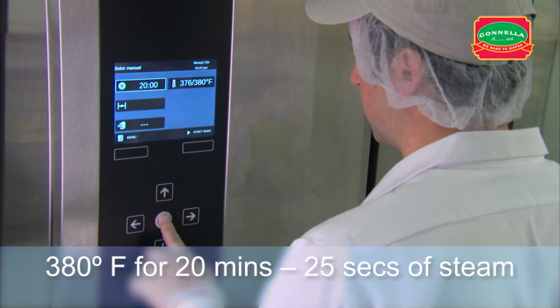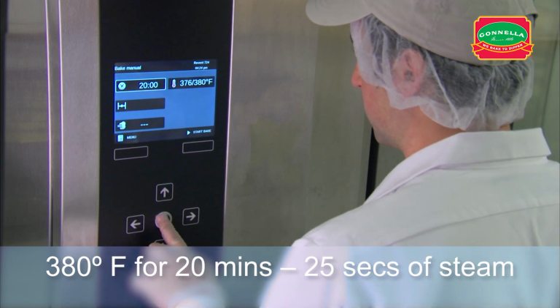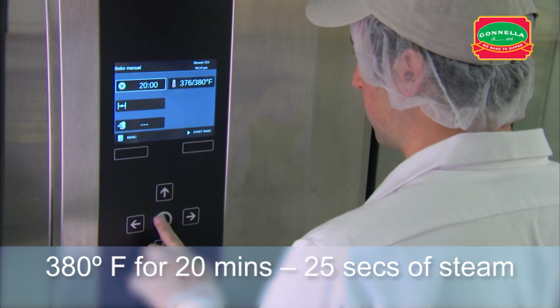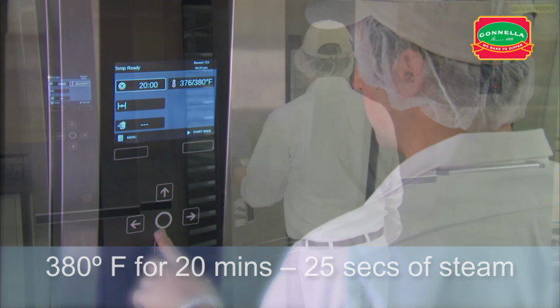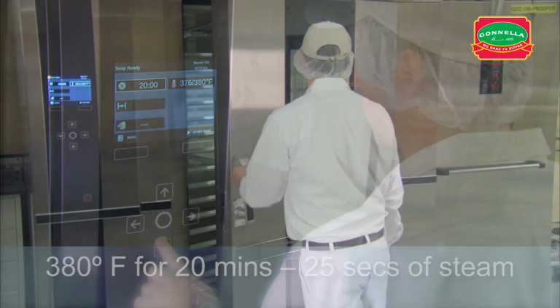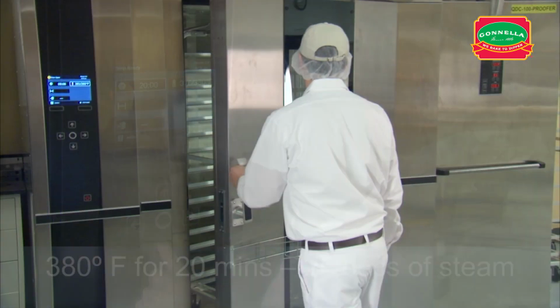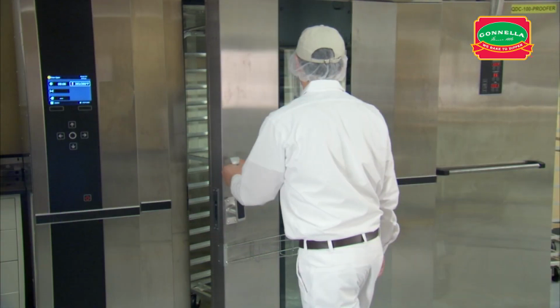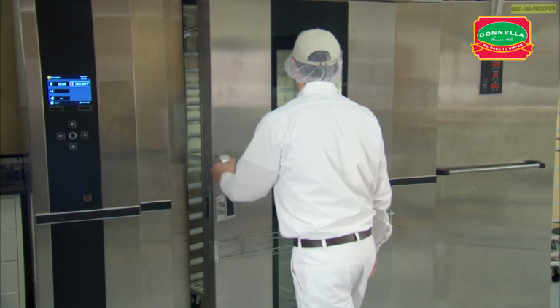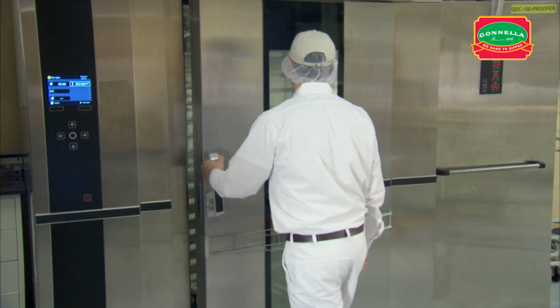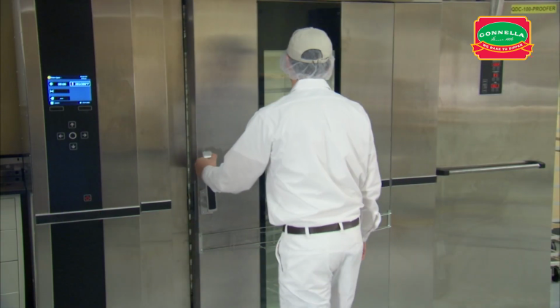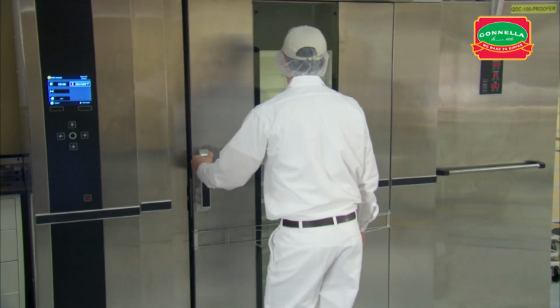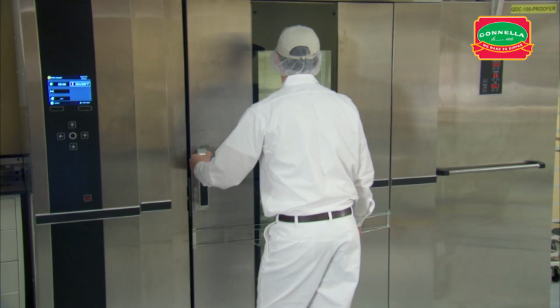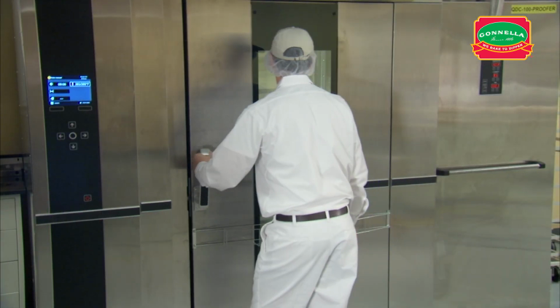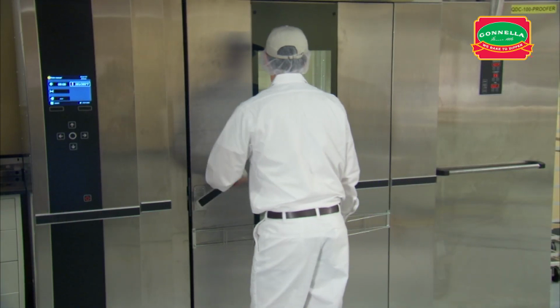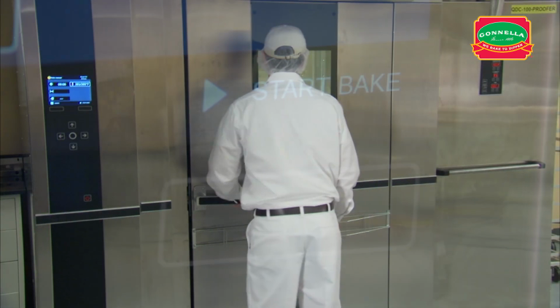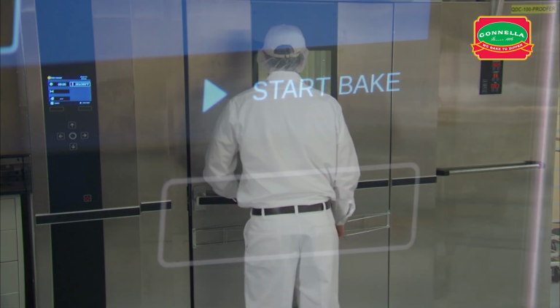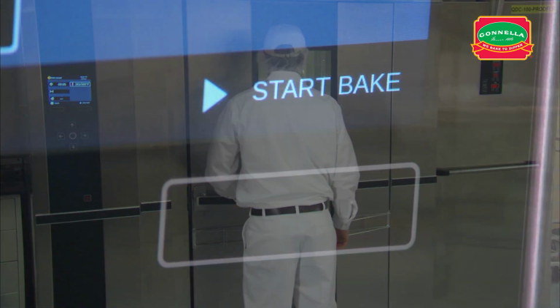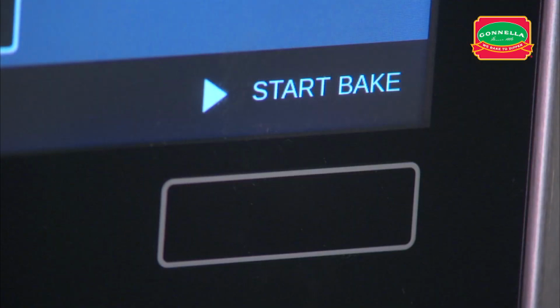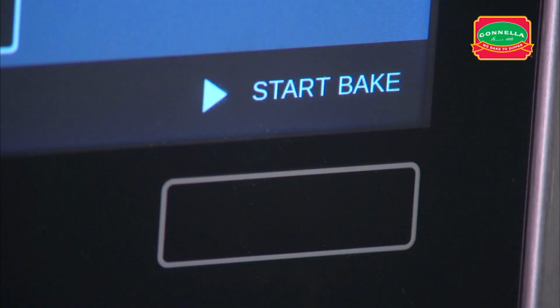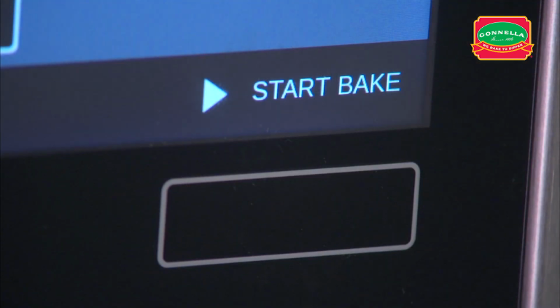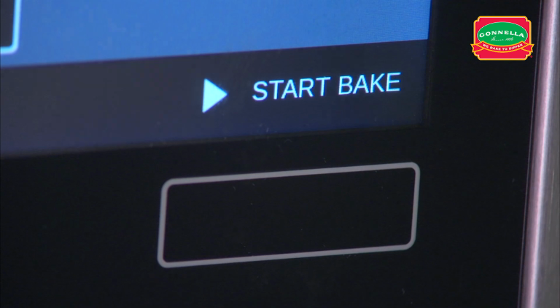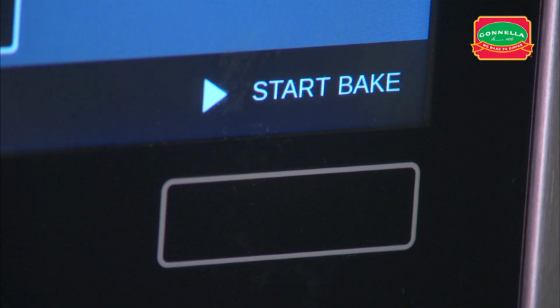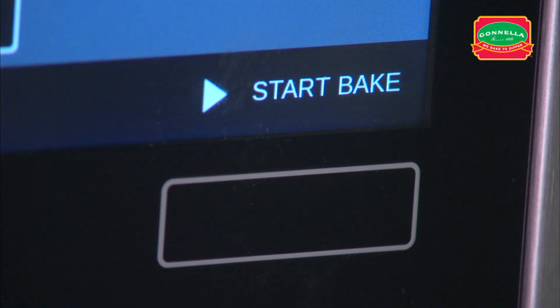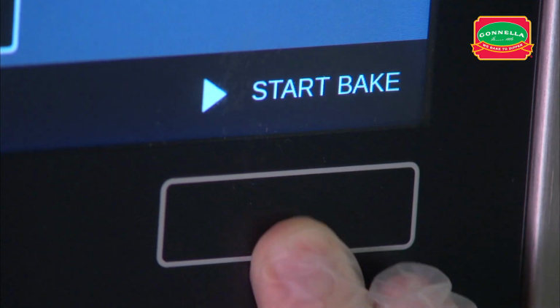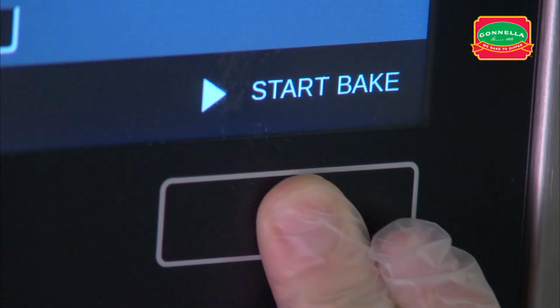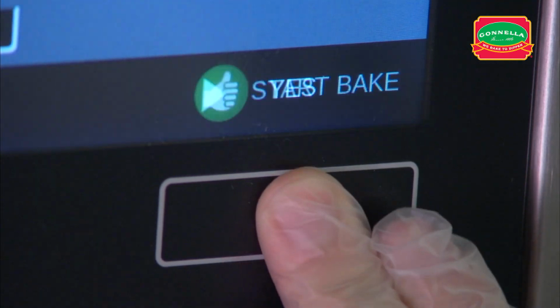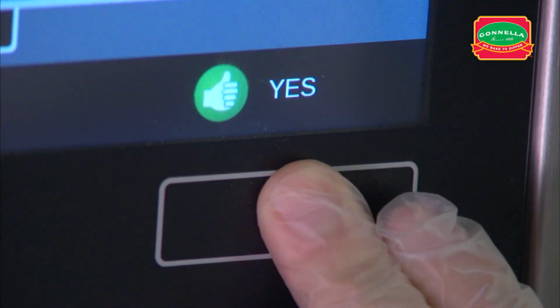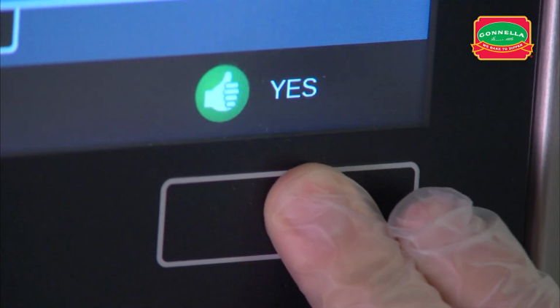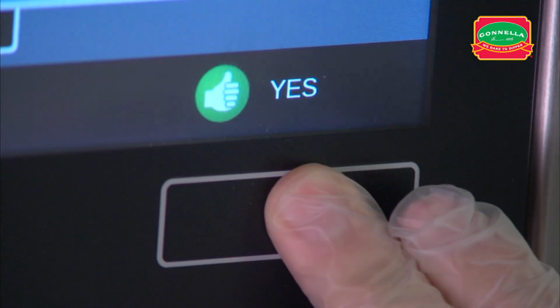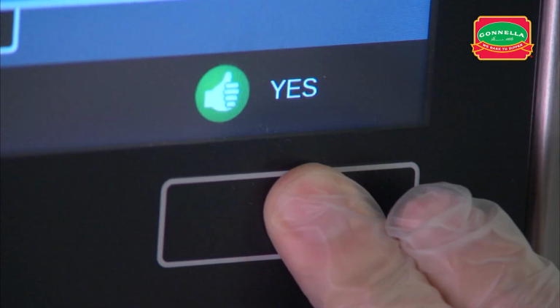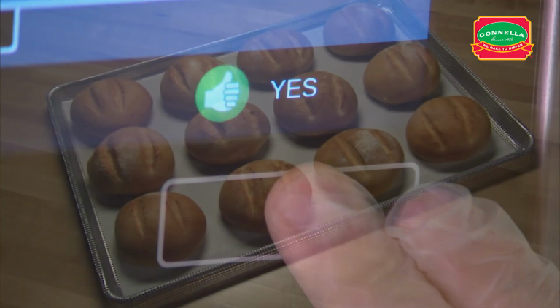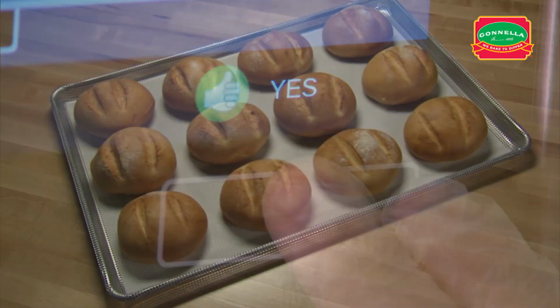After setting the oven timer, place the rack in the oven, close the door and start the bake.